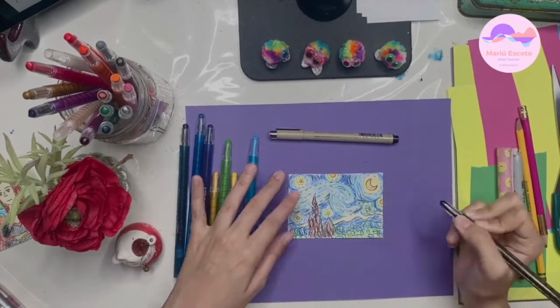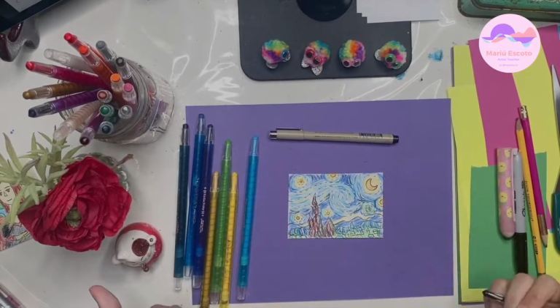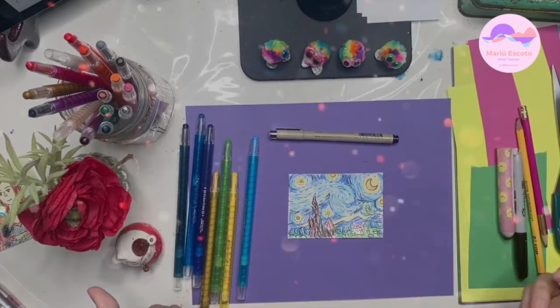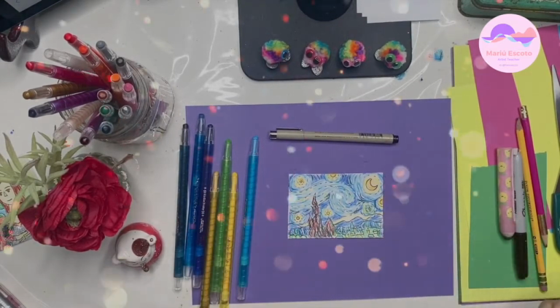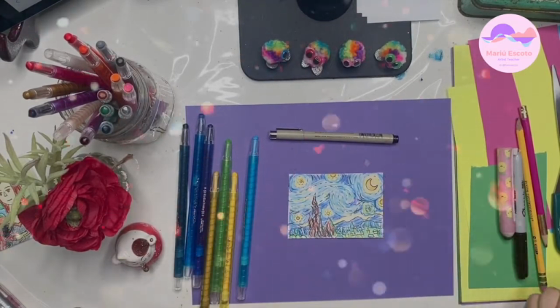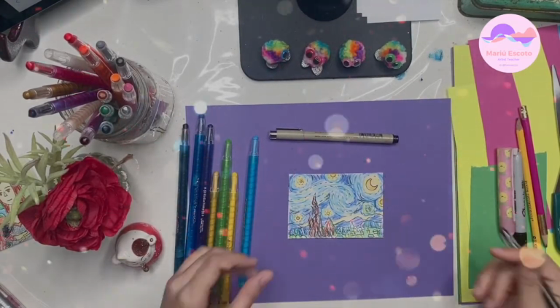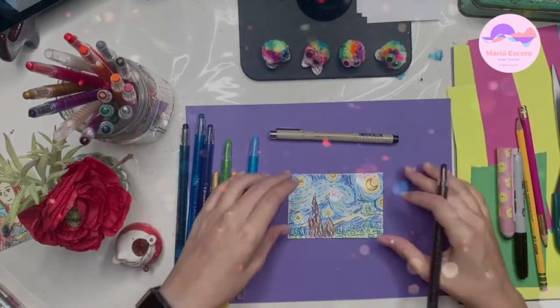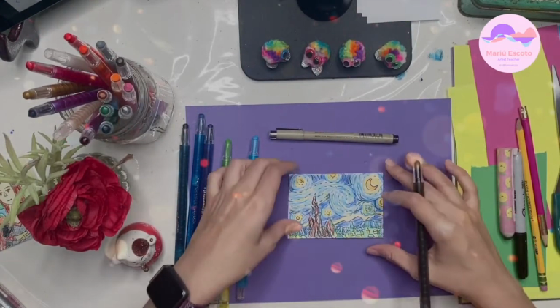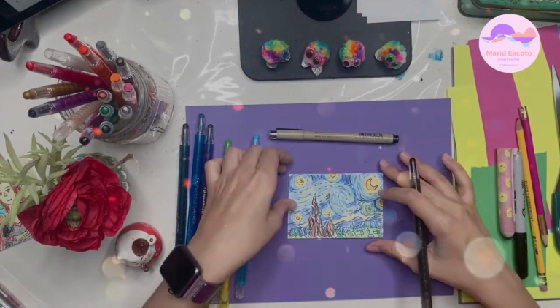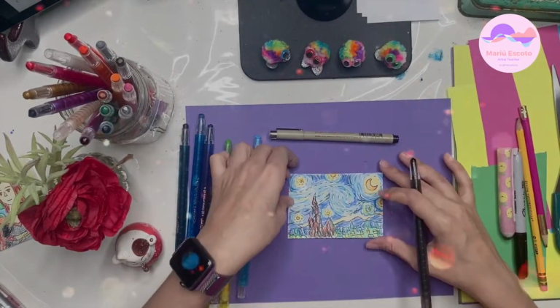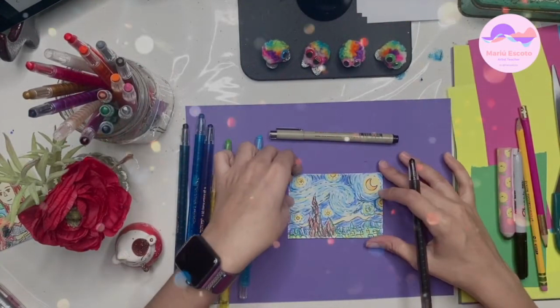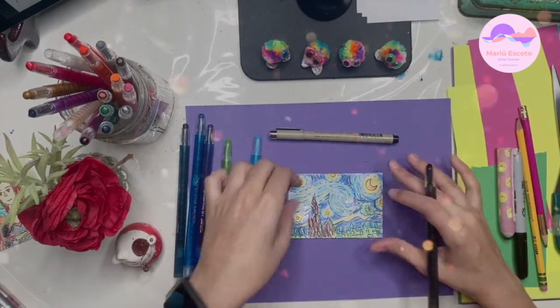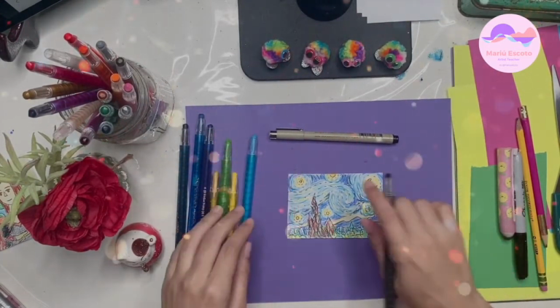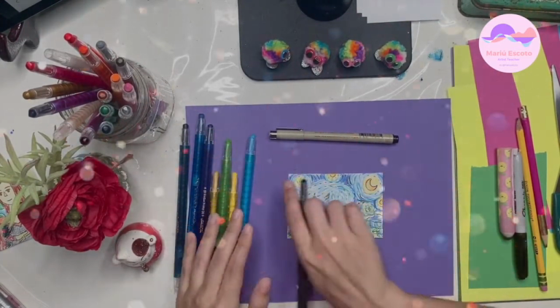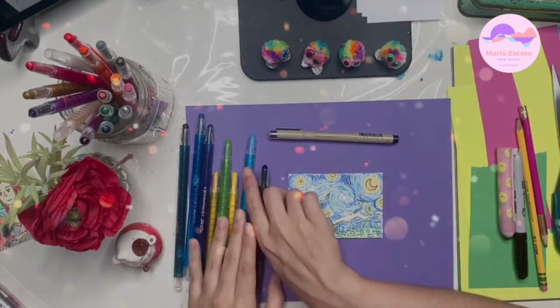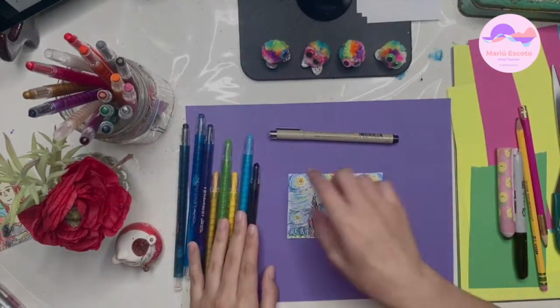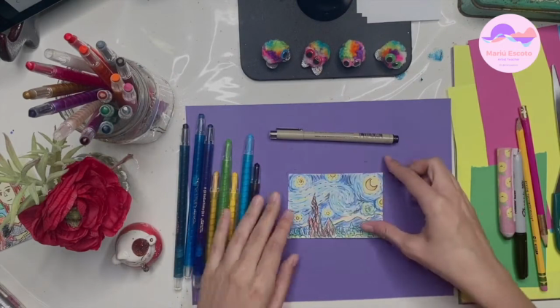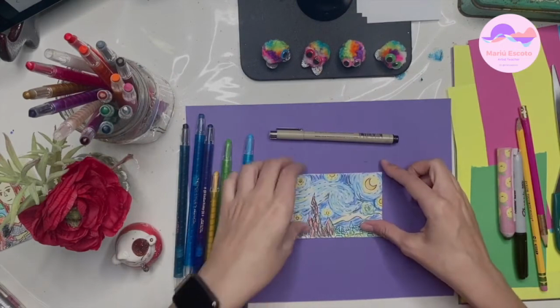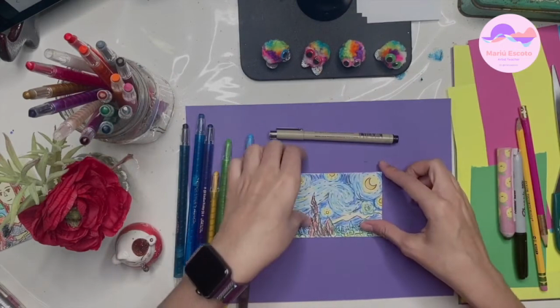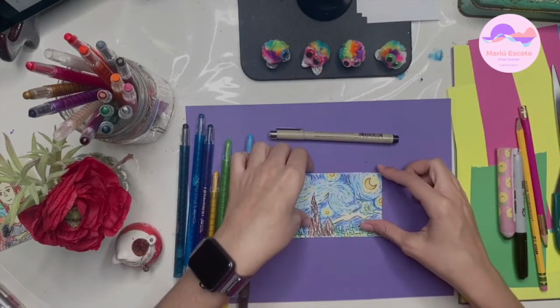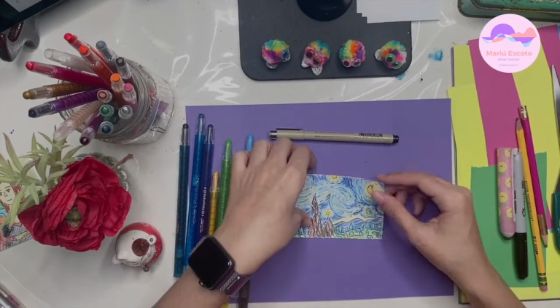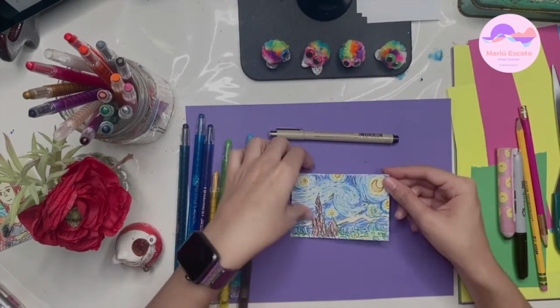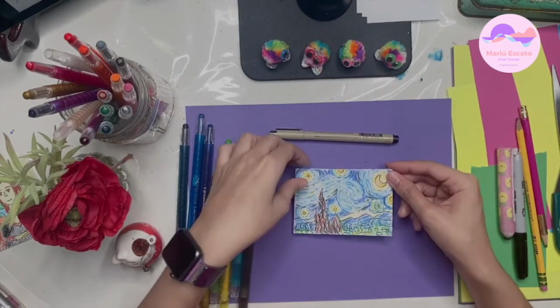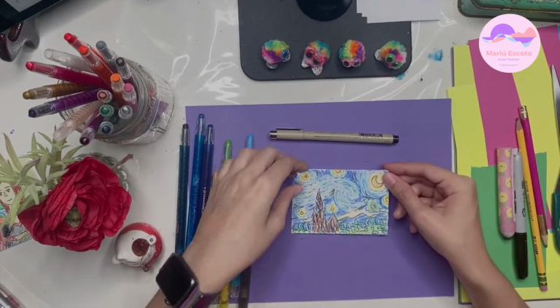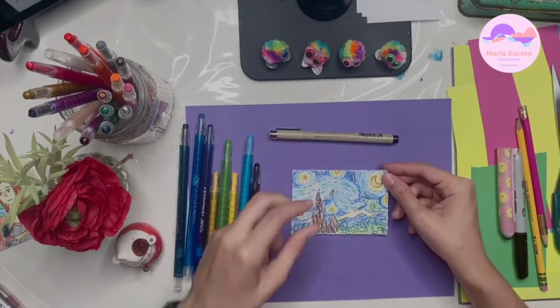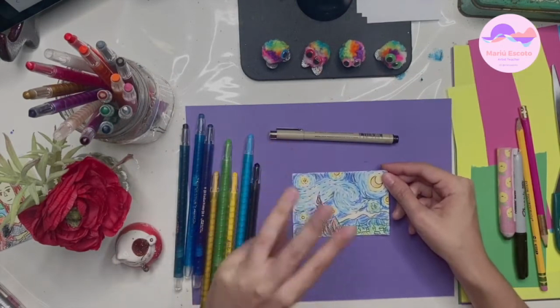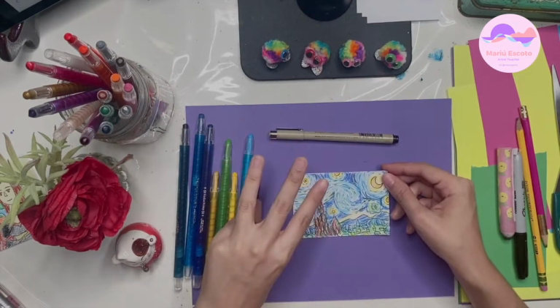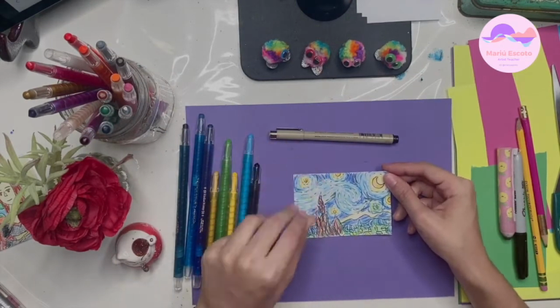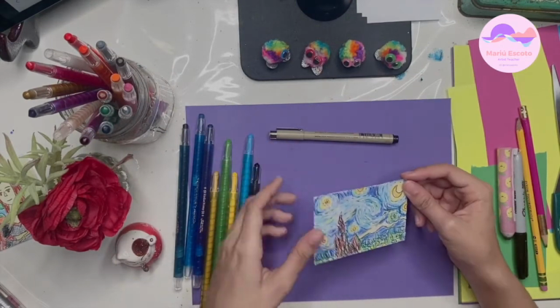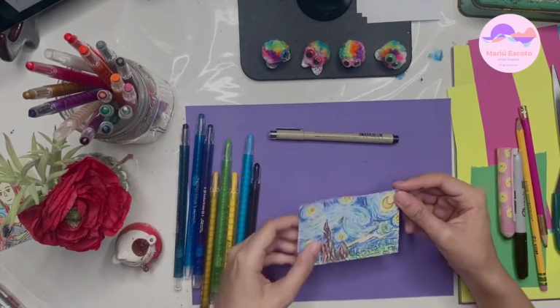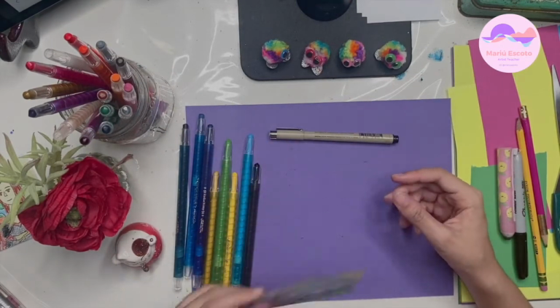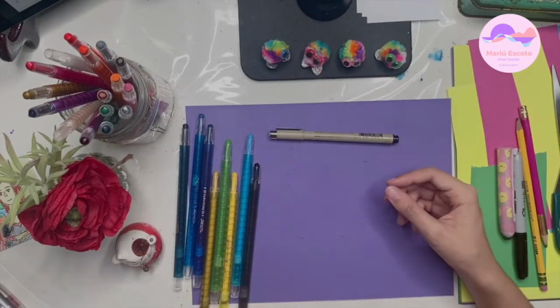We're done with our Starry Night — a quick version of it. Now off to our third painting.